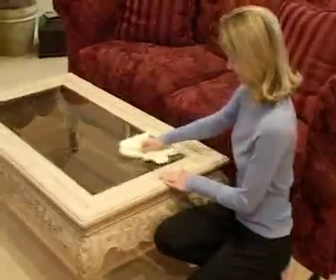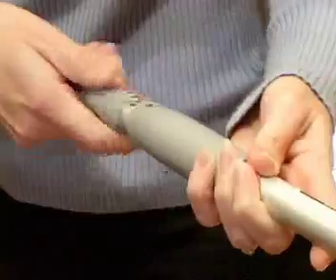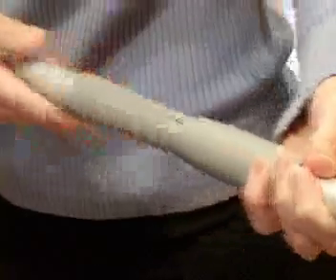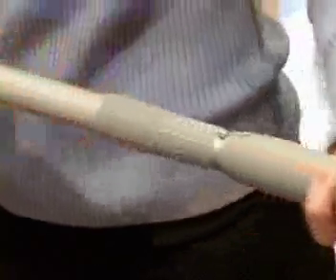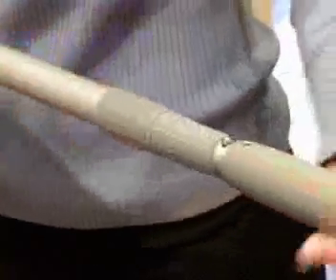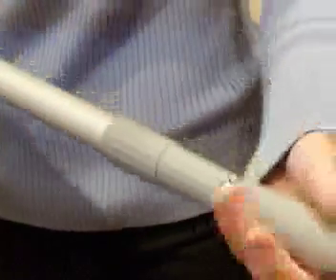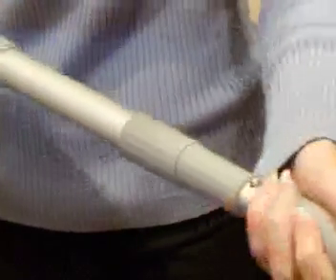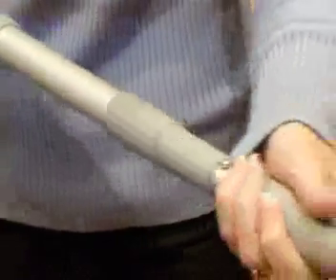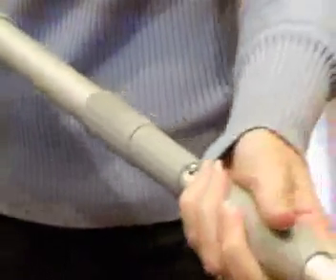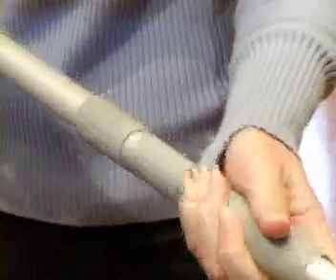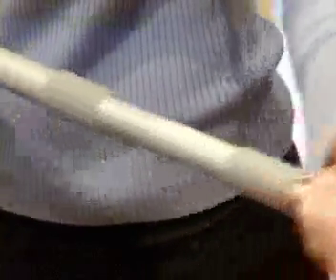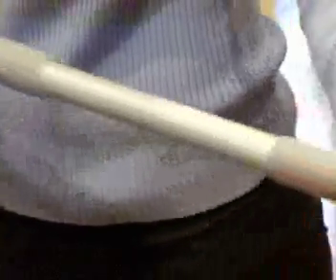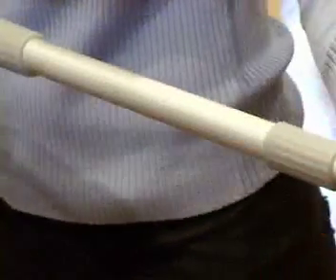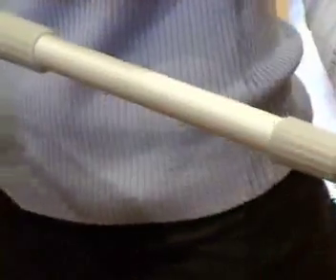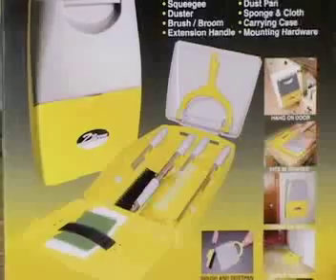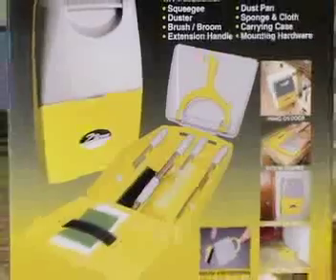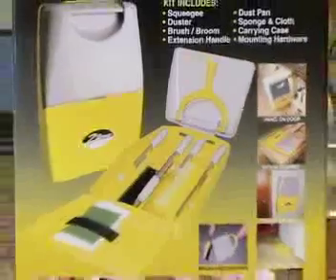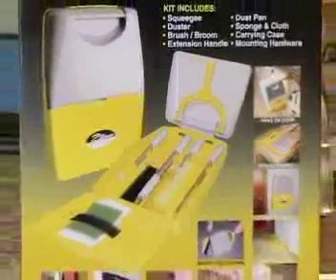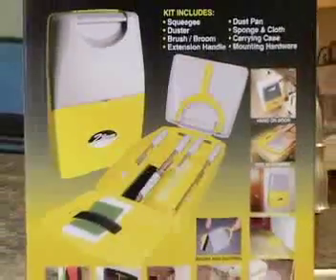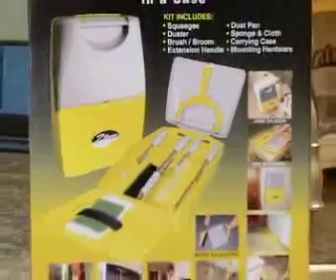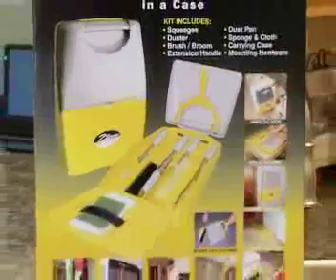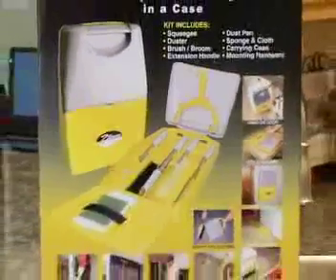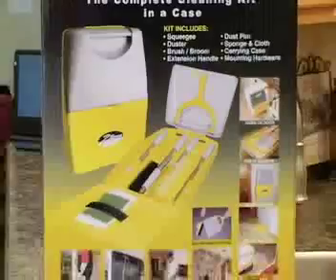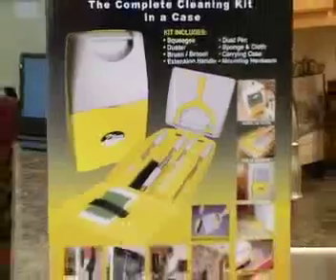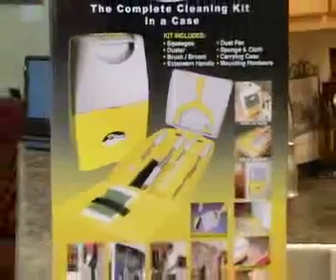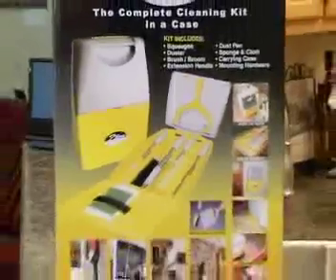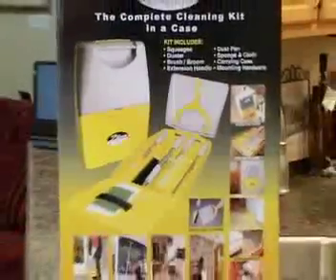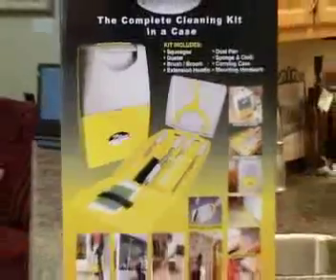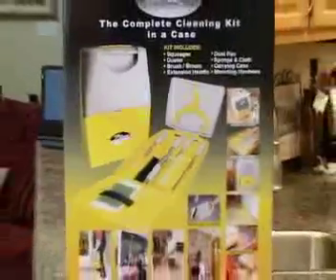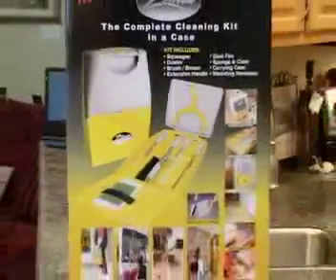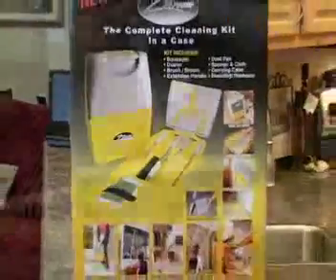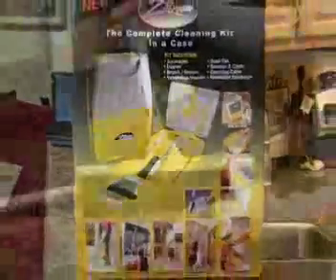A true household helper, this great gift item also includes built-in mounting holes for easy hanging on any wall or cabinet door.